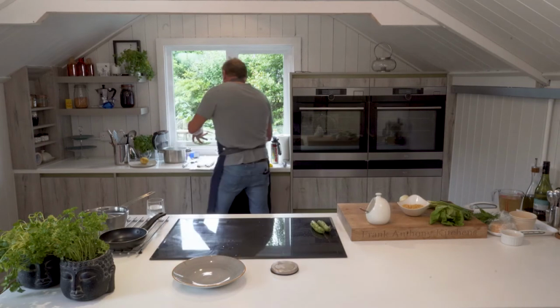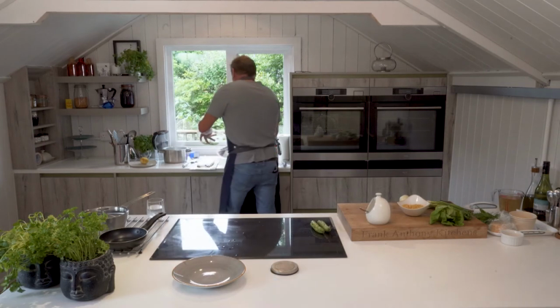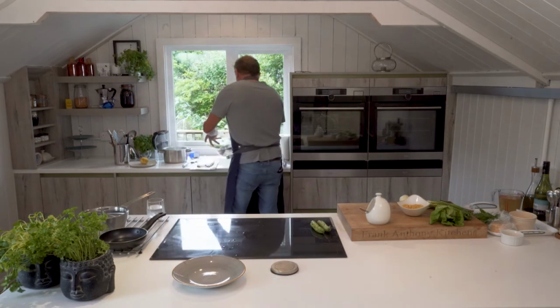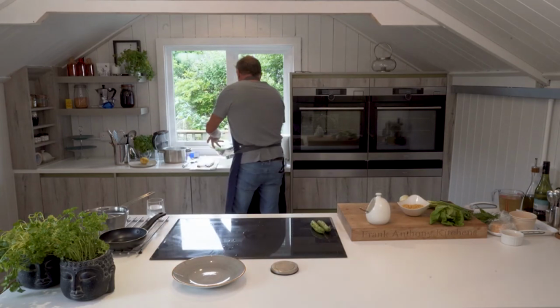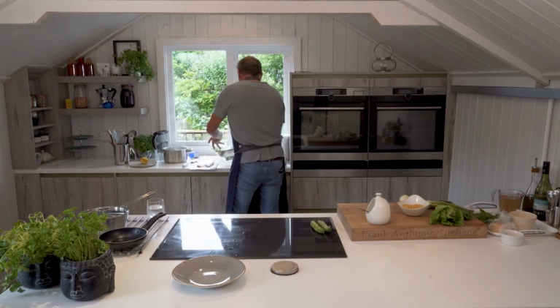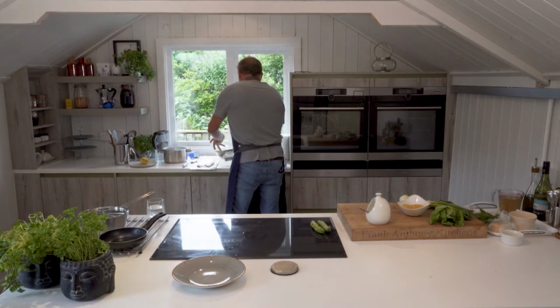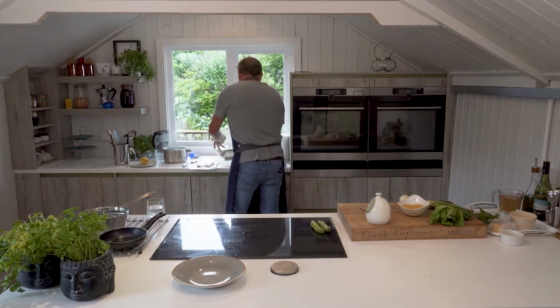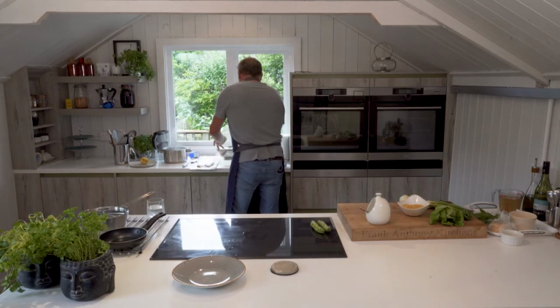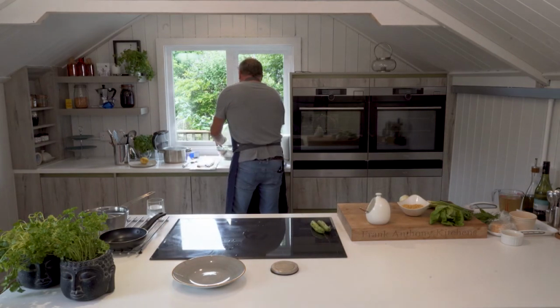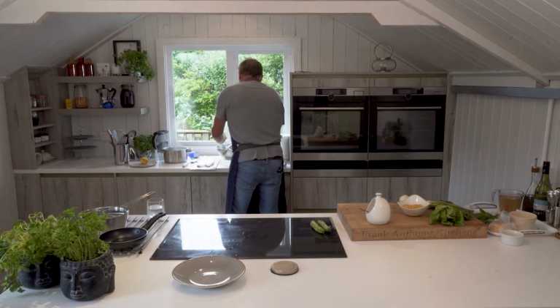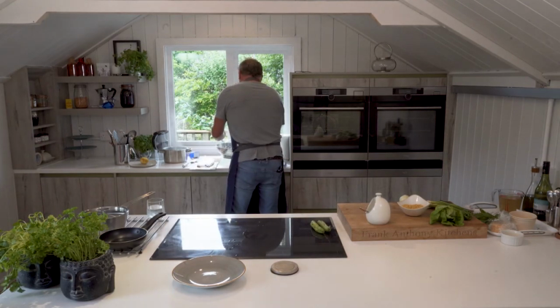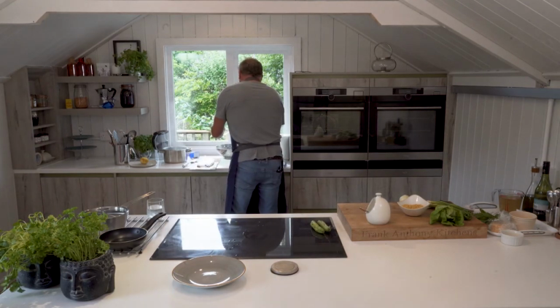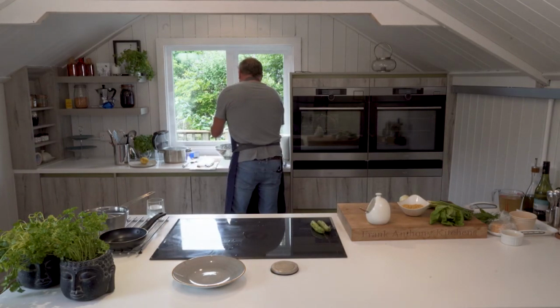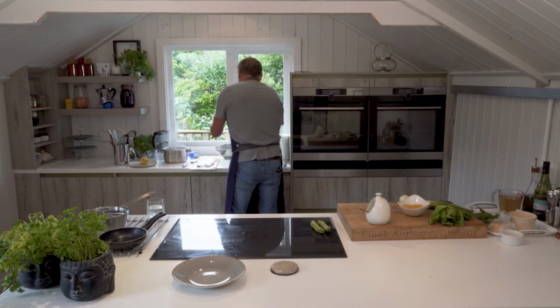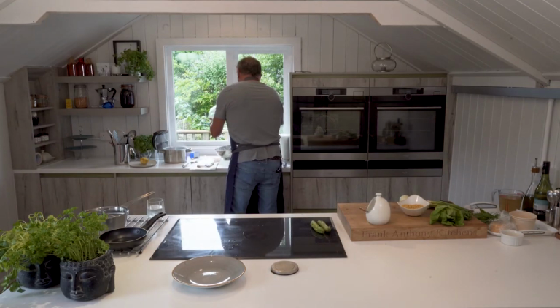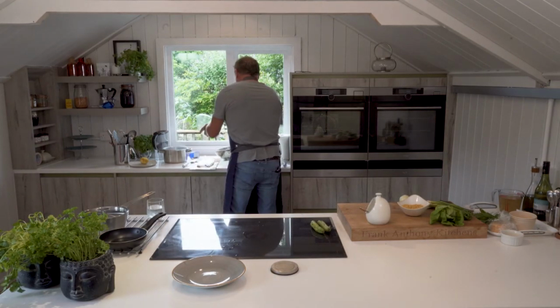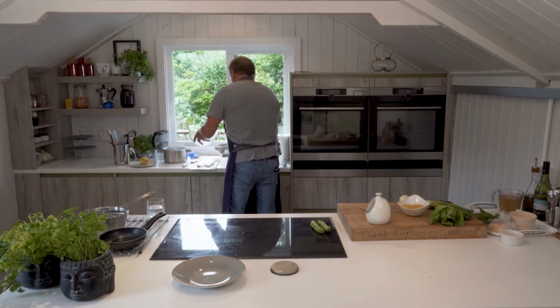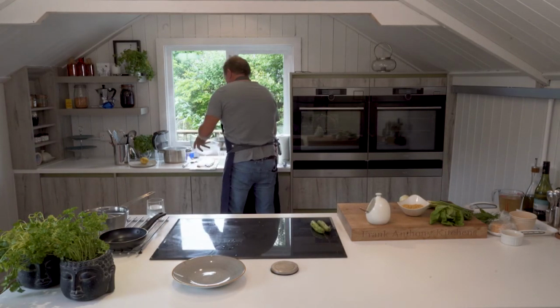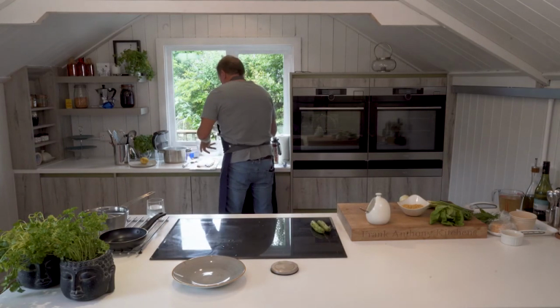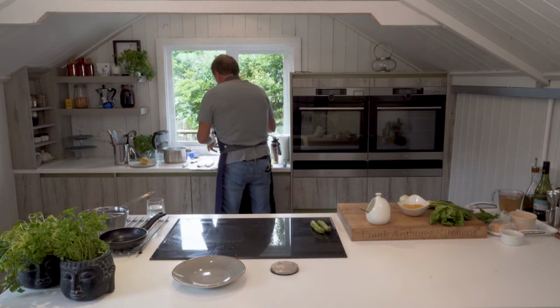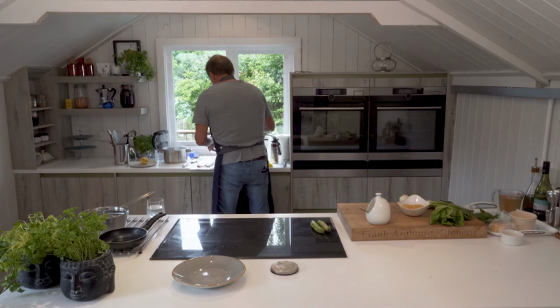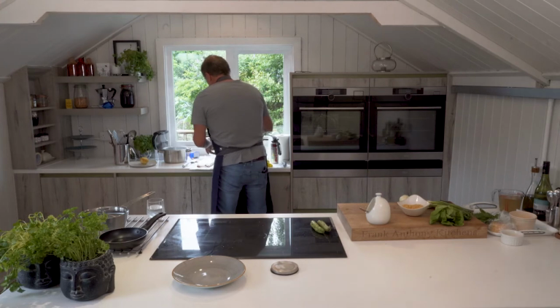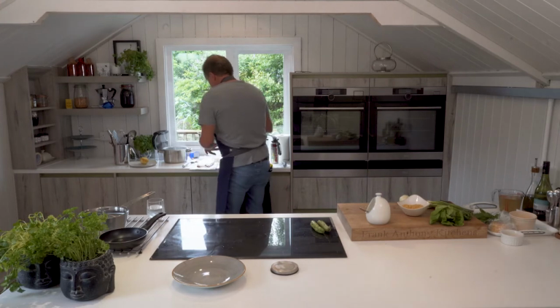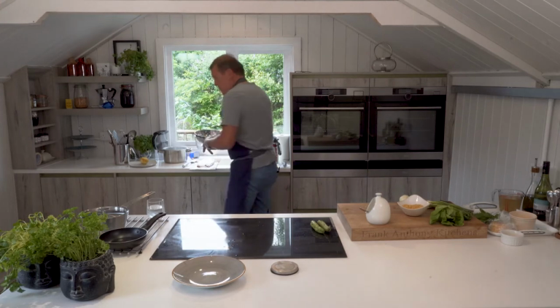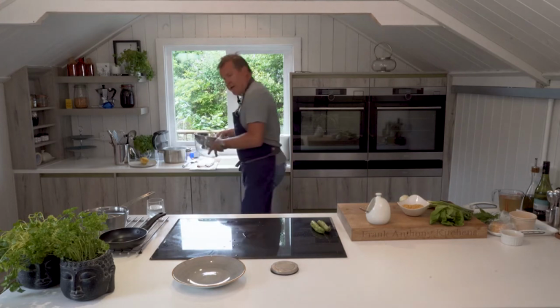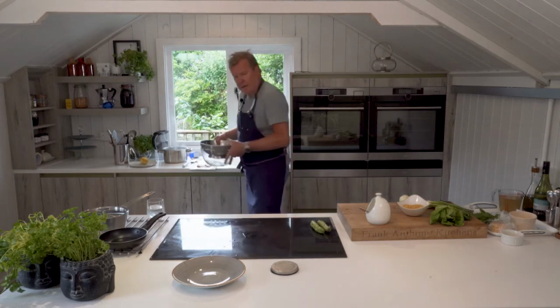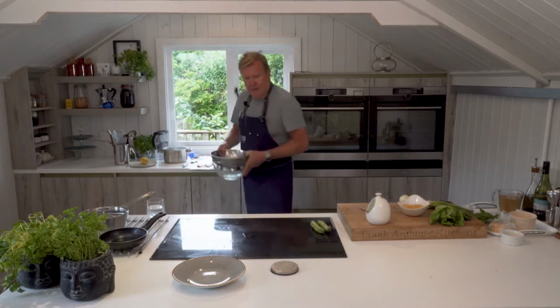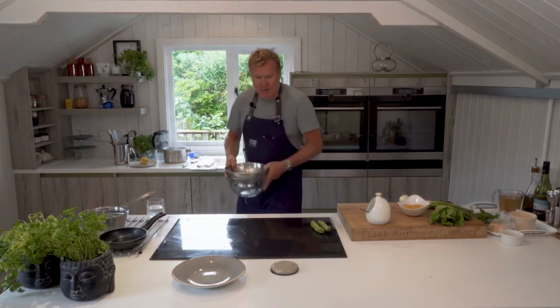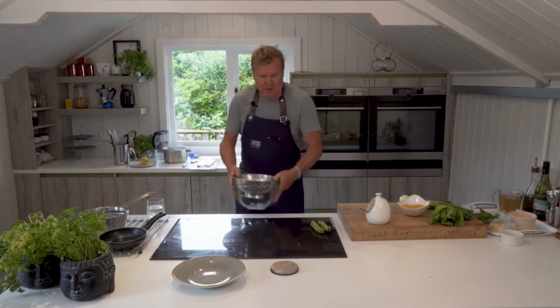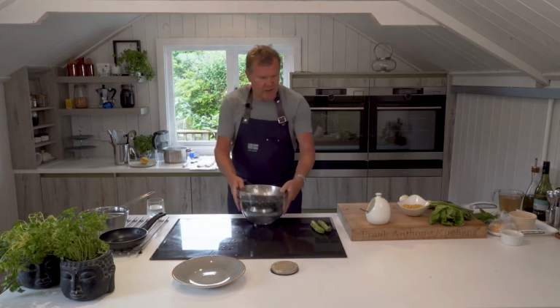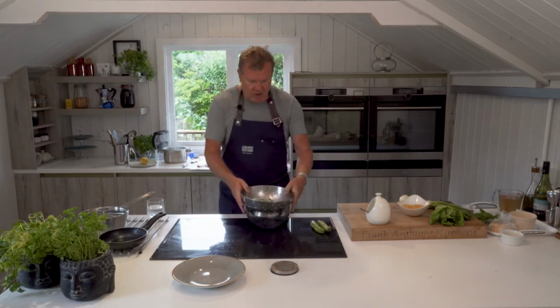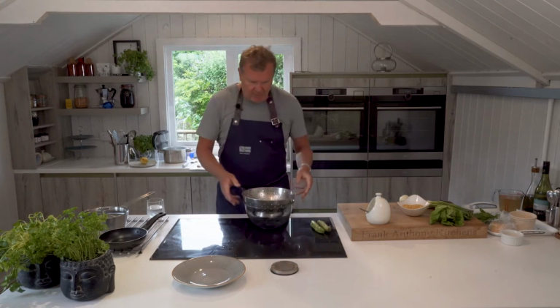We're about there now. I can pour those into a colander, bring them back up to the top, and just give them a stir.